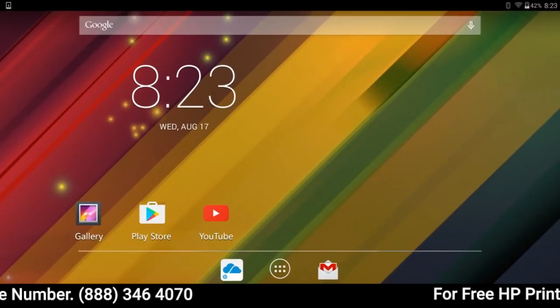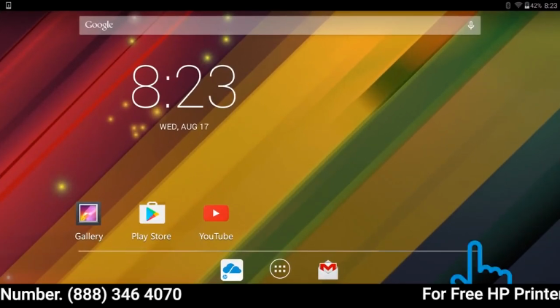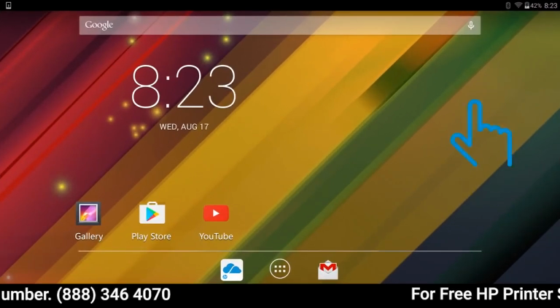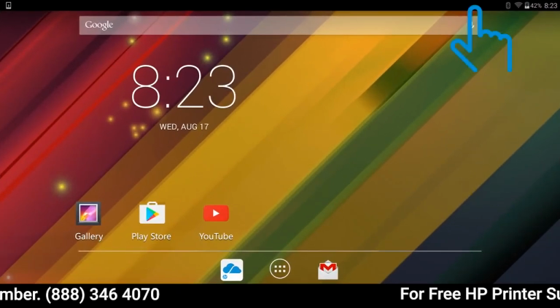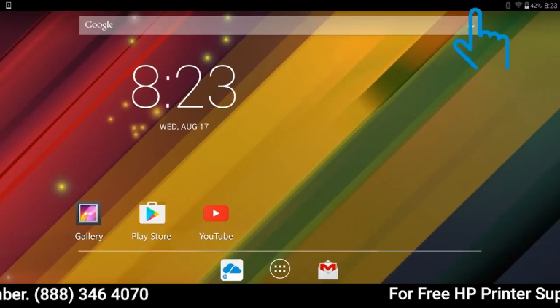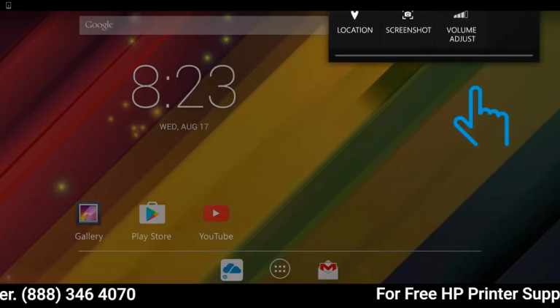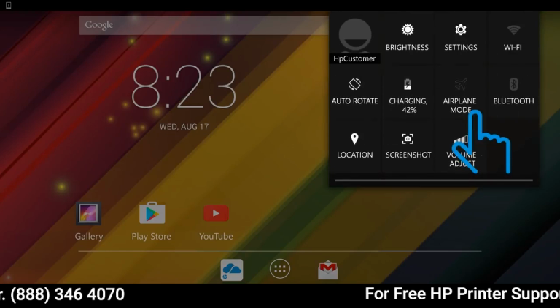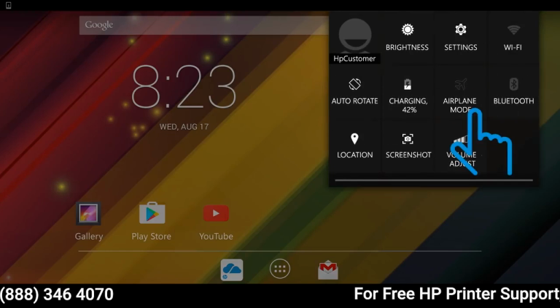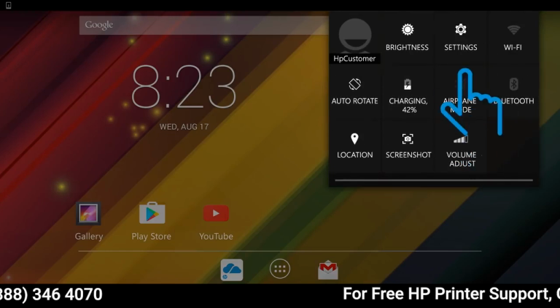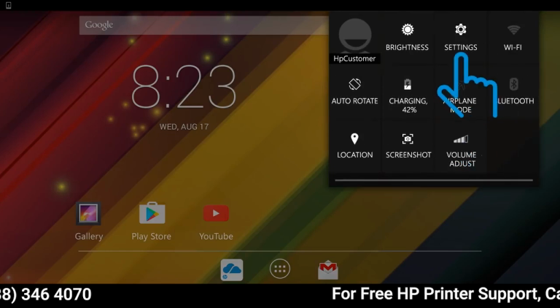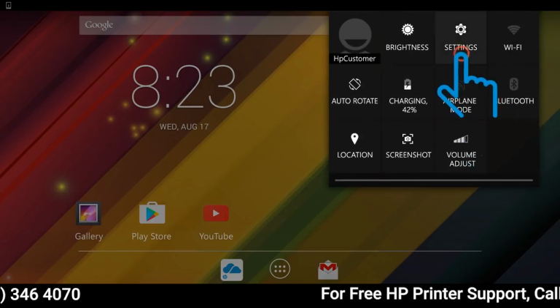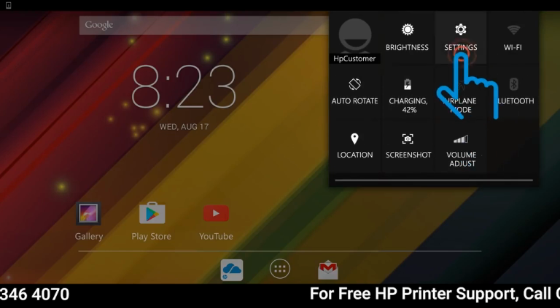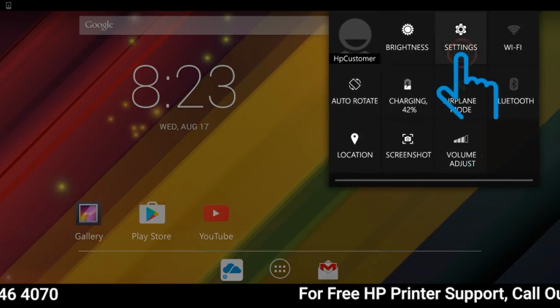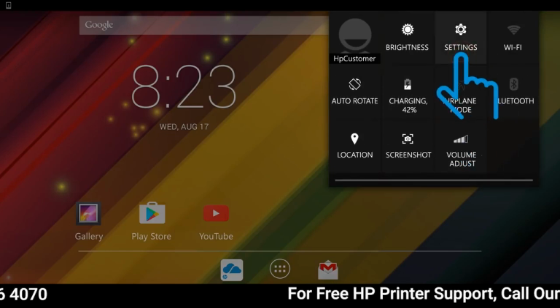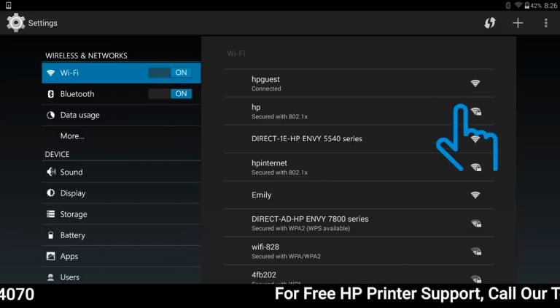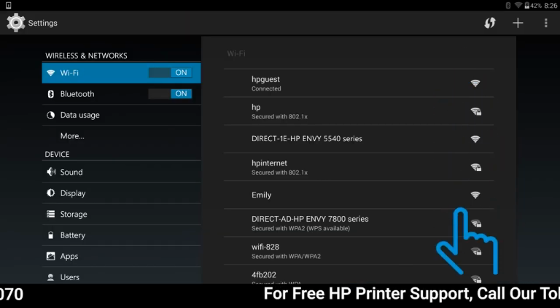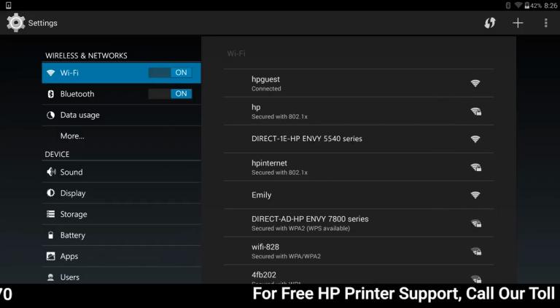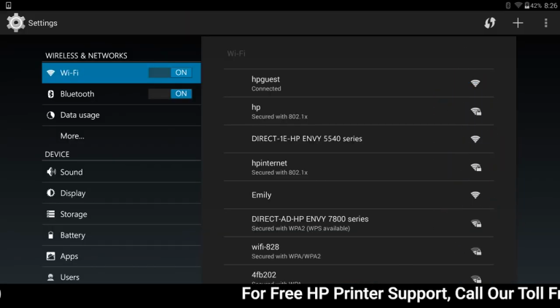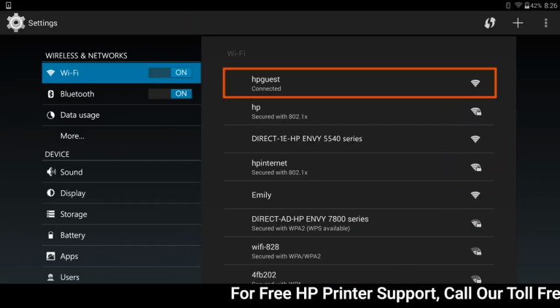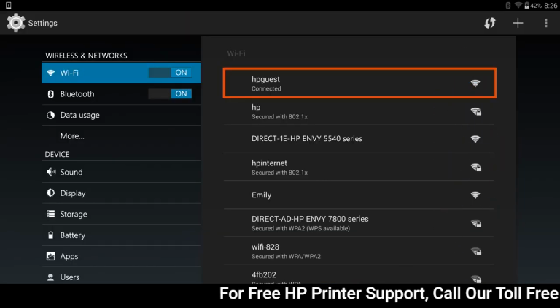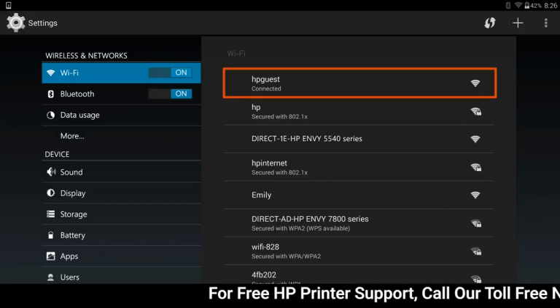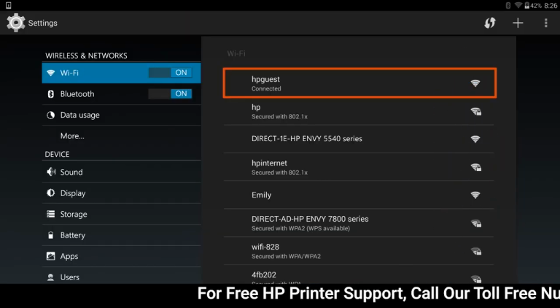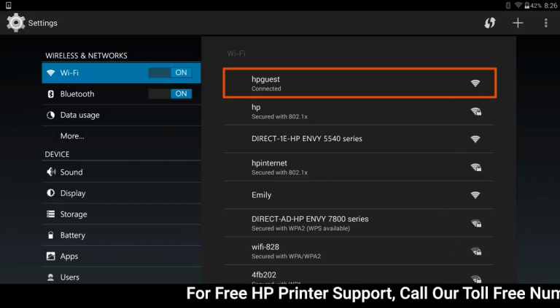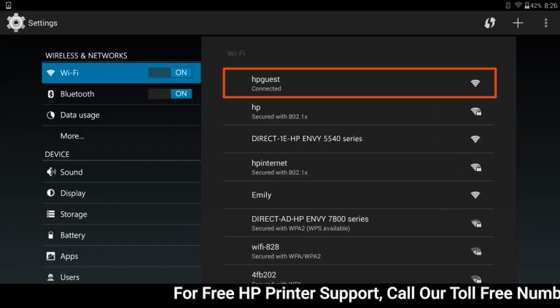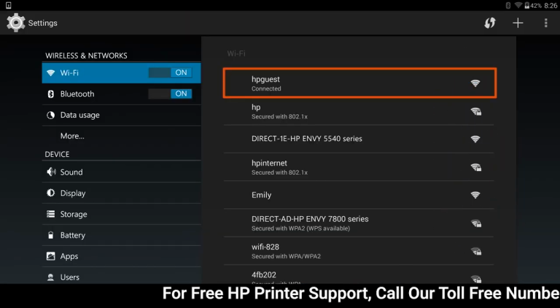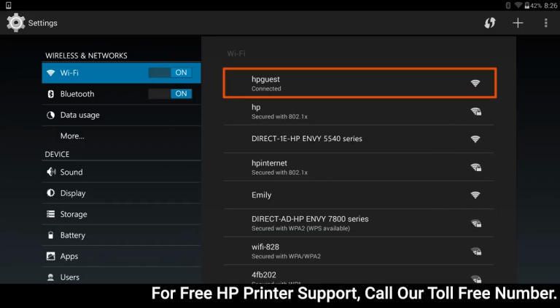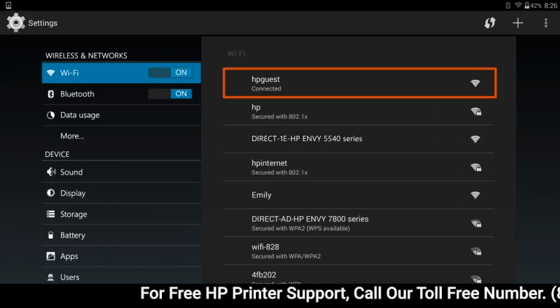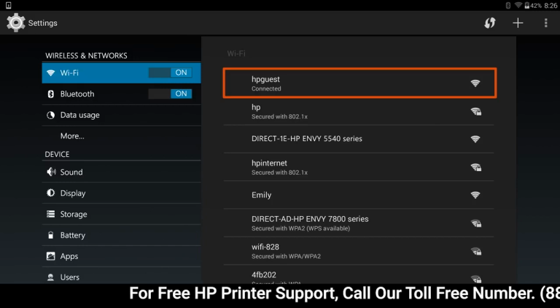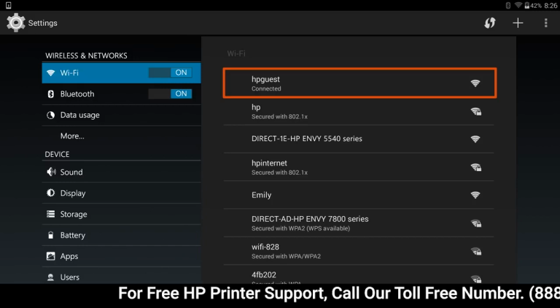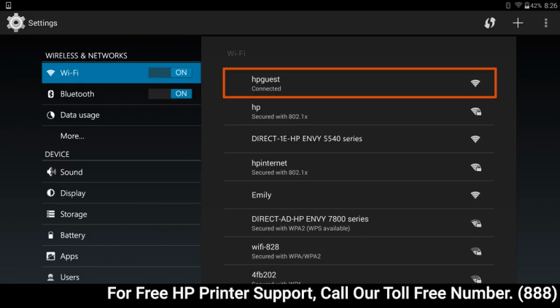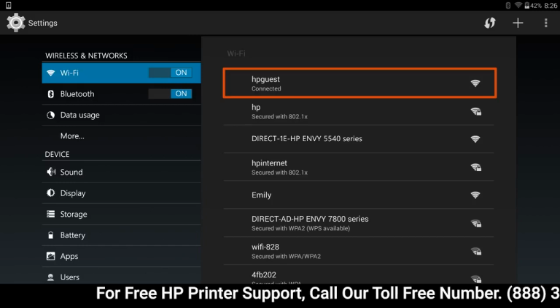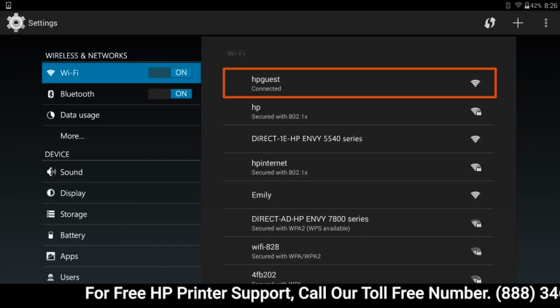On your Android device, open Wi-Fi Settings, and make sure you are connected to the same wireless network as the printer.